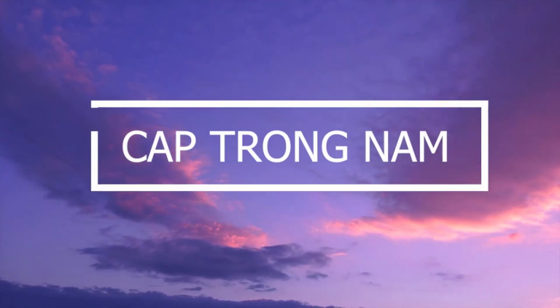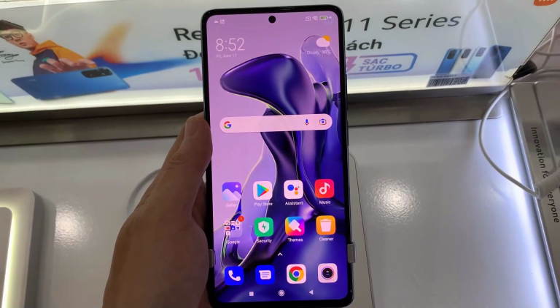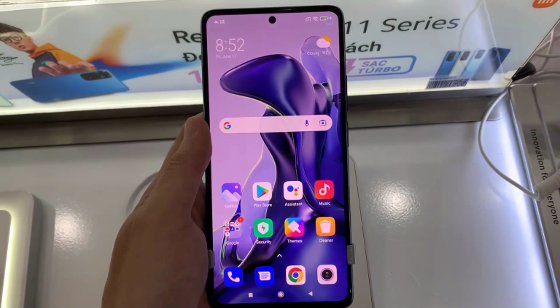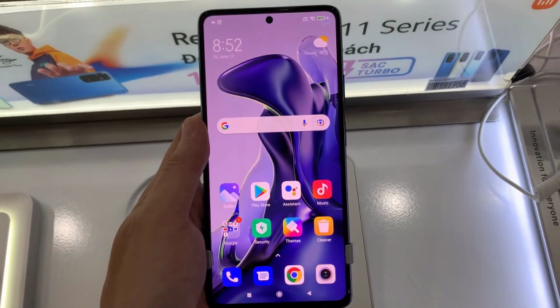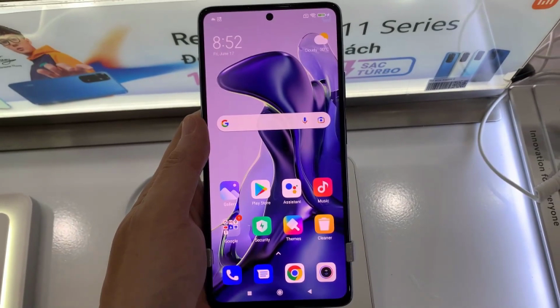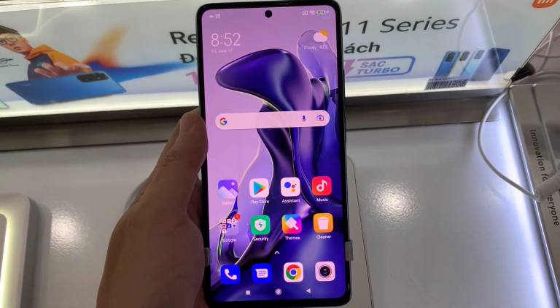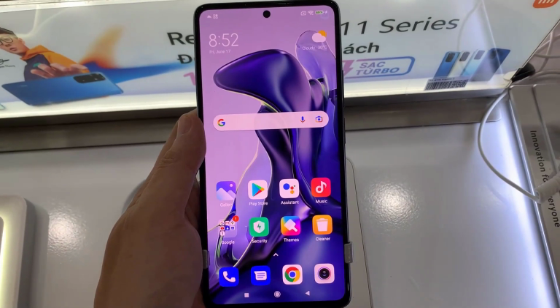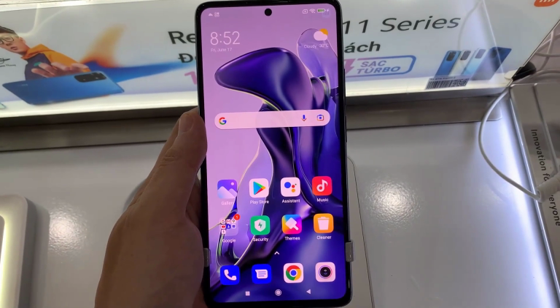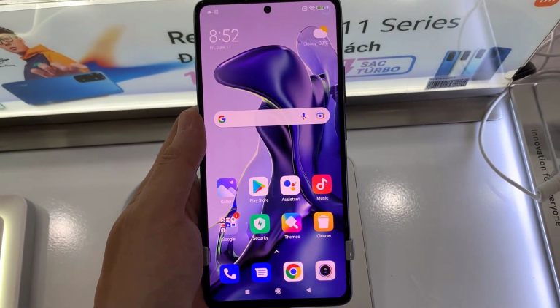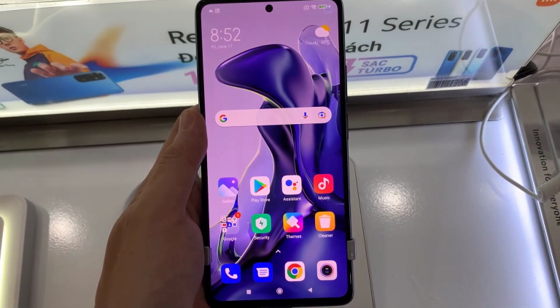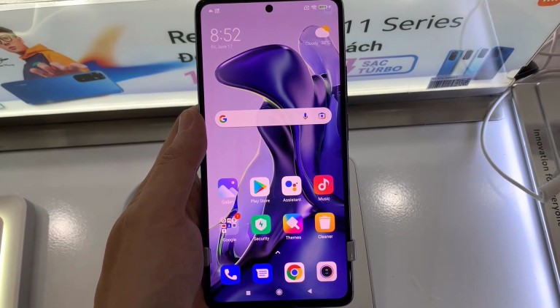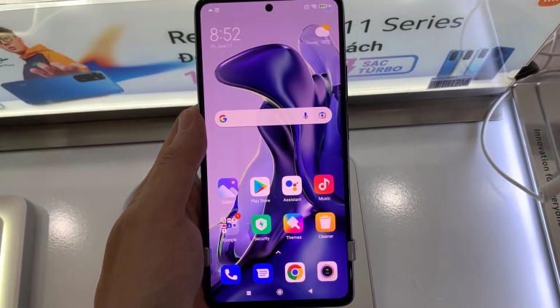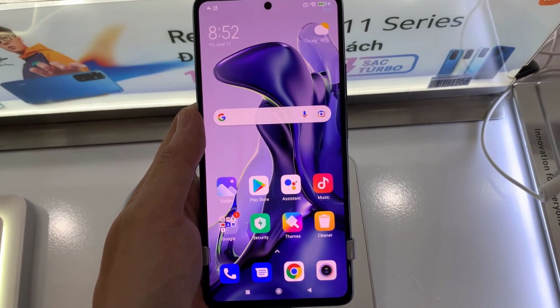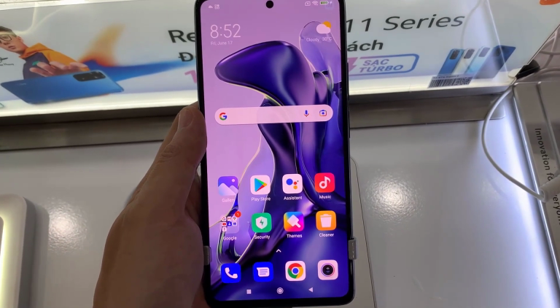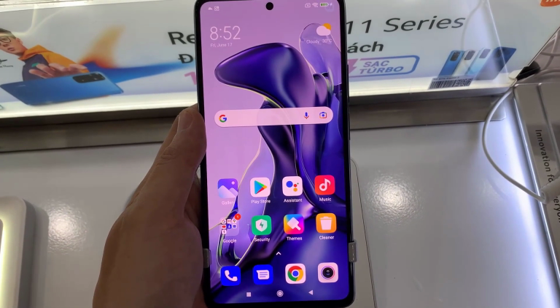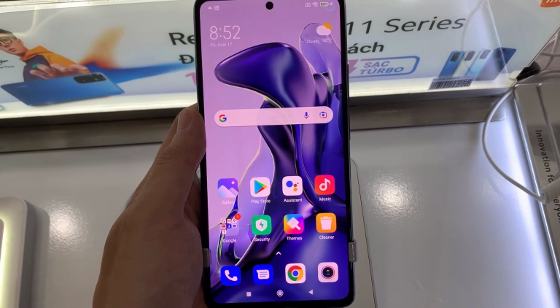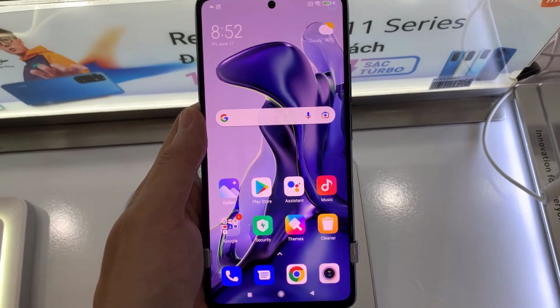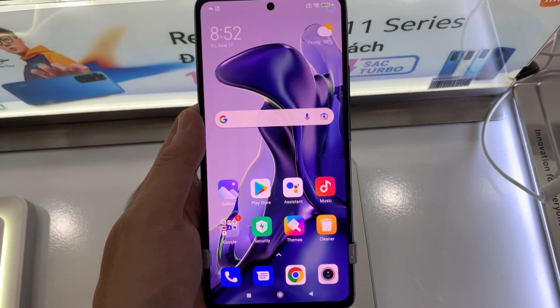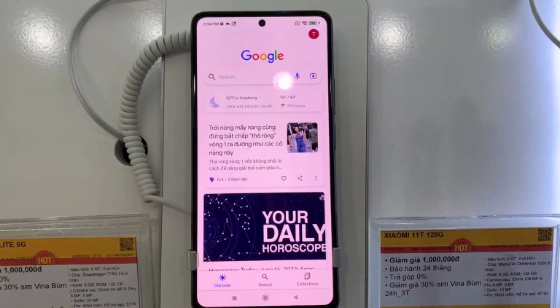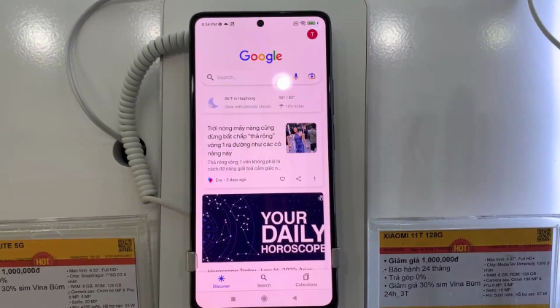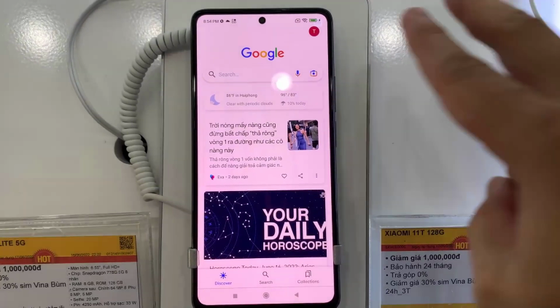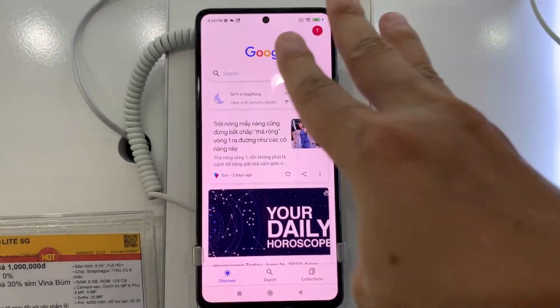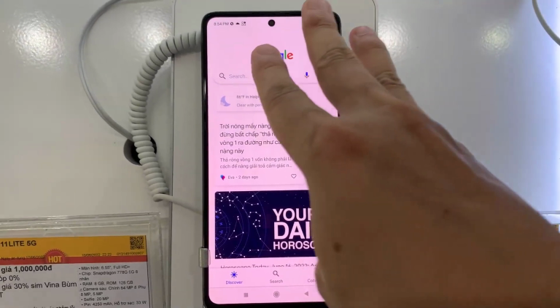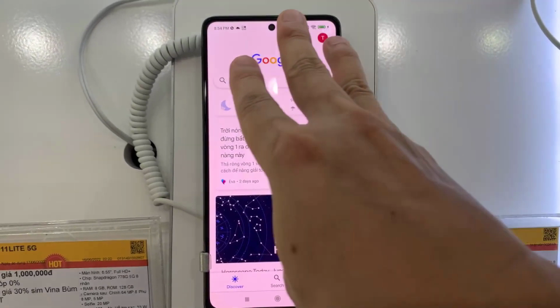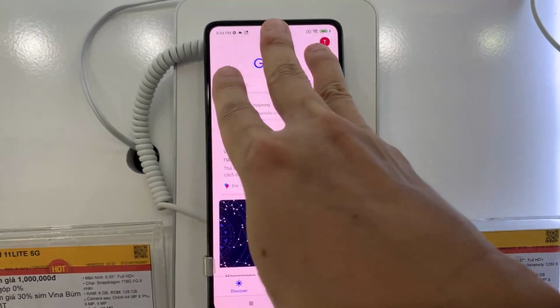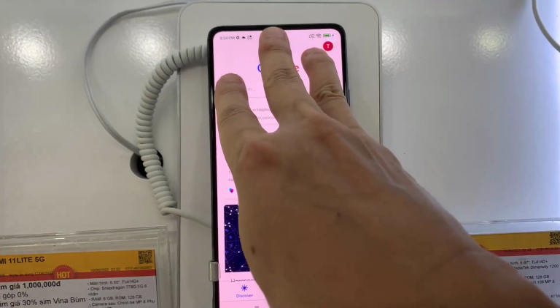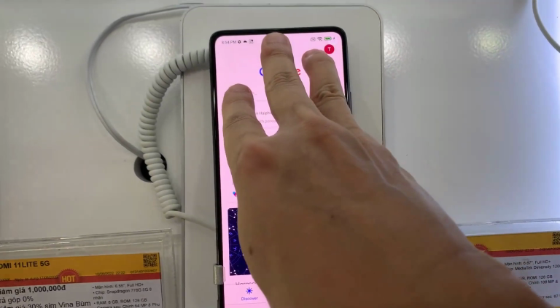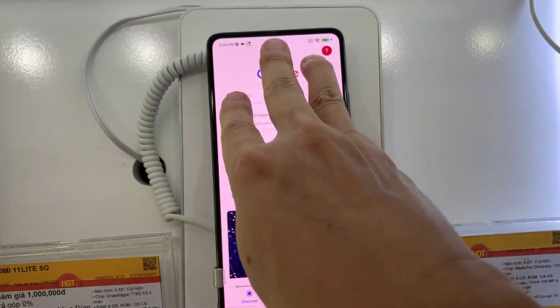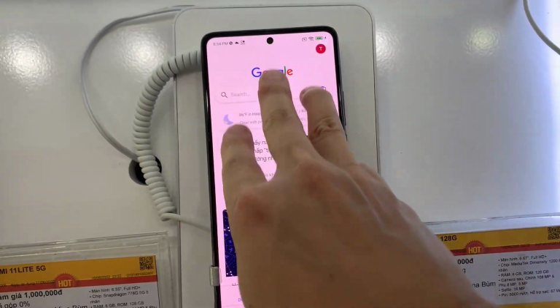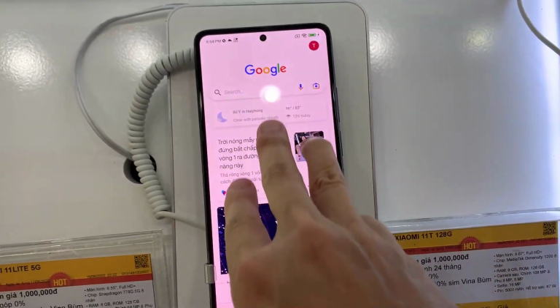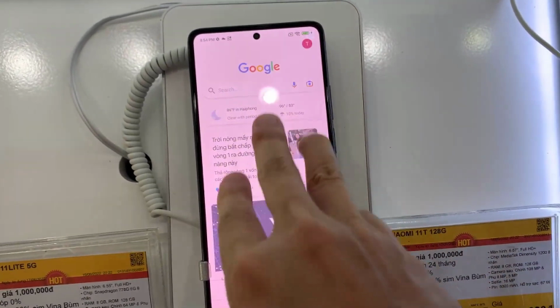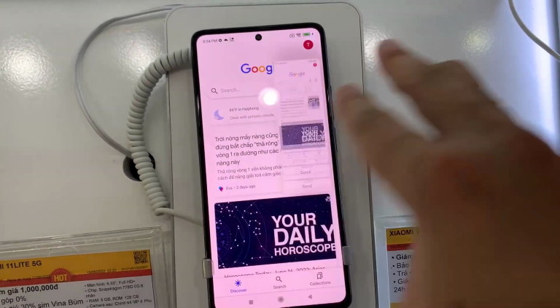We have a Xiaomi Mi 11 phone, and in this video we'll show you how to capture a screenshot on this device.